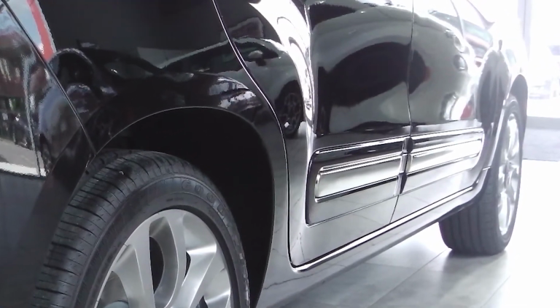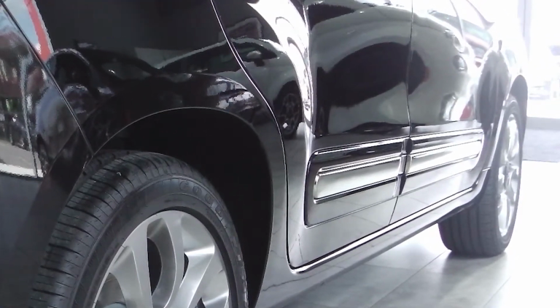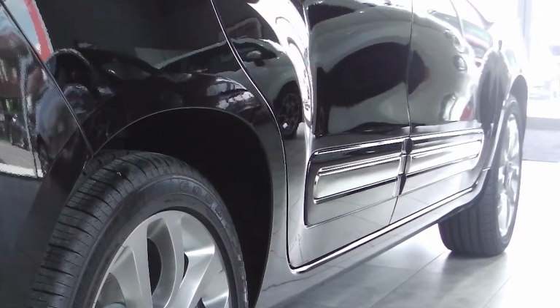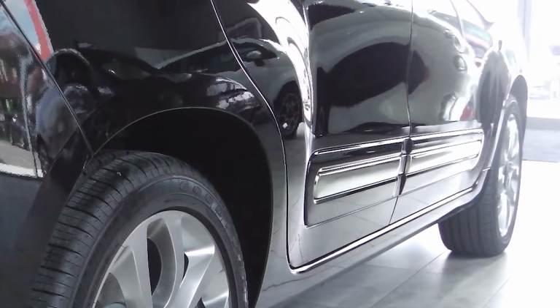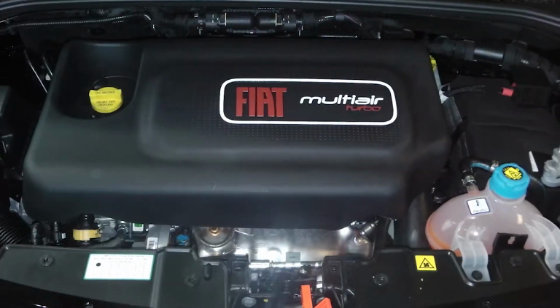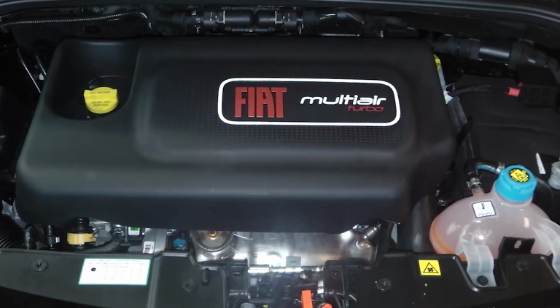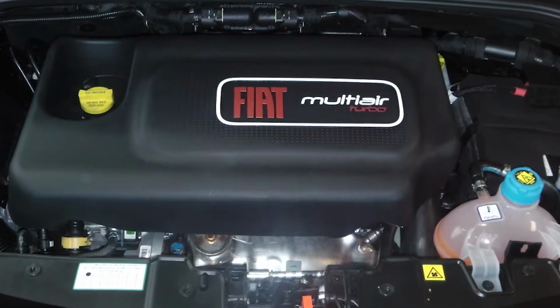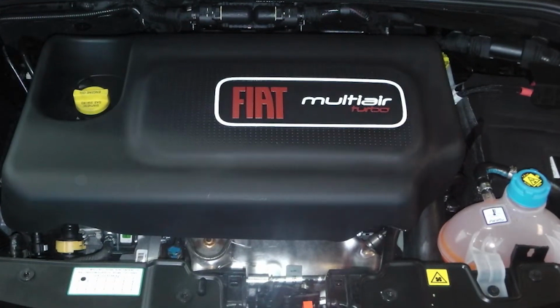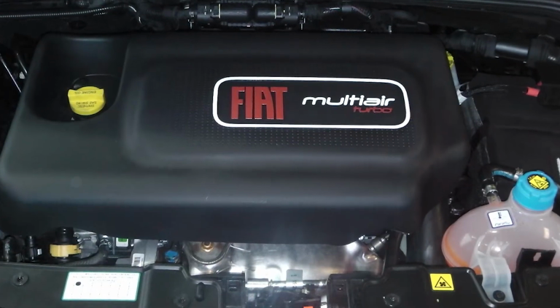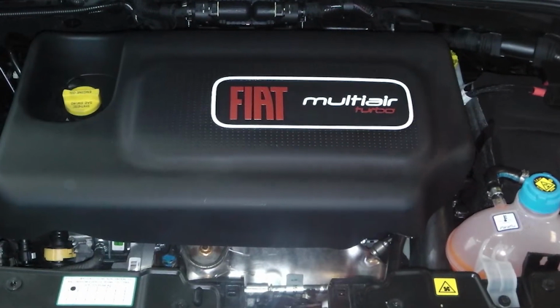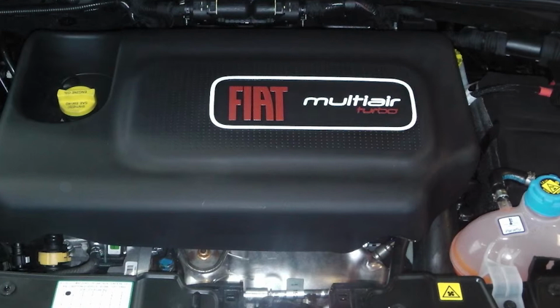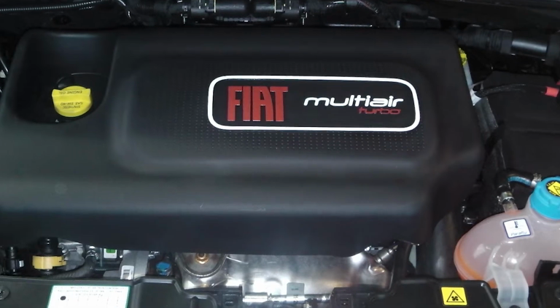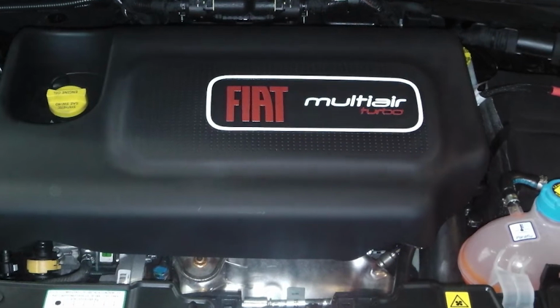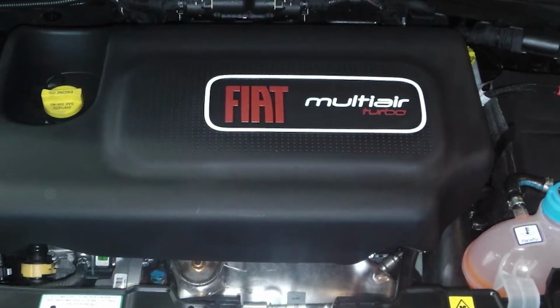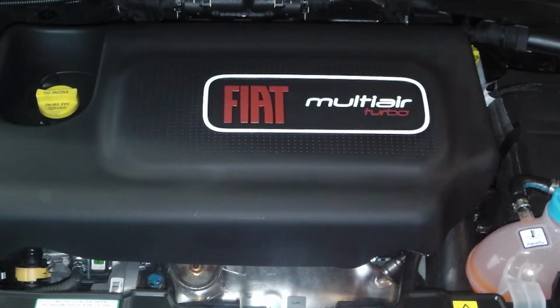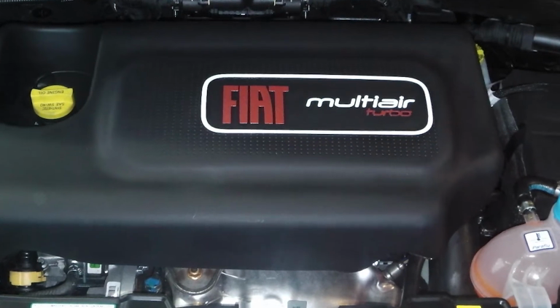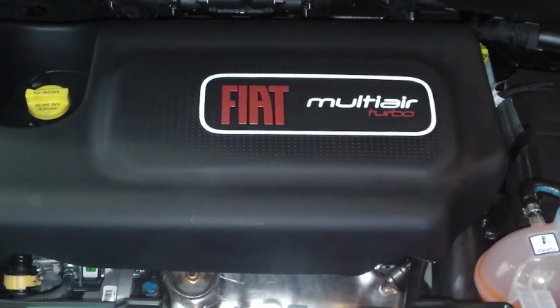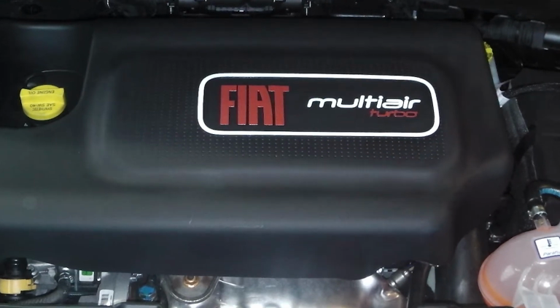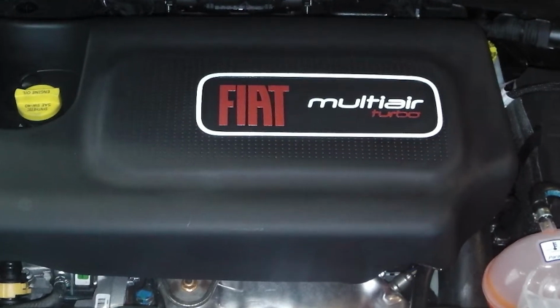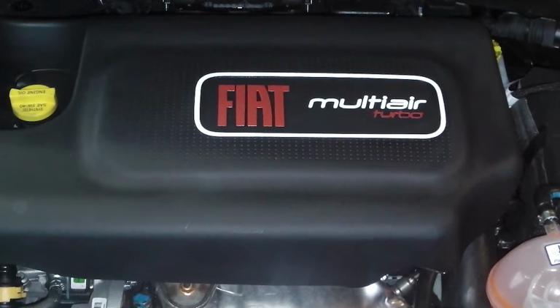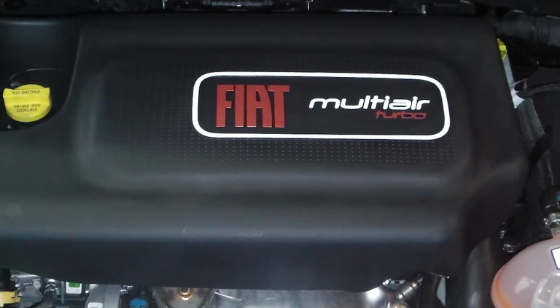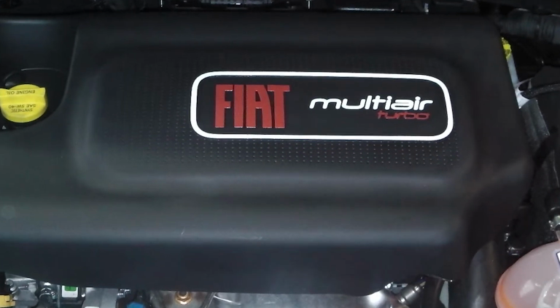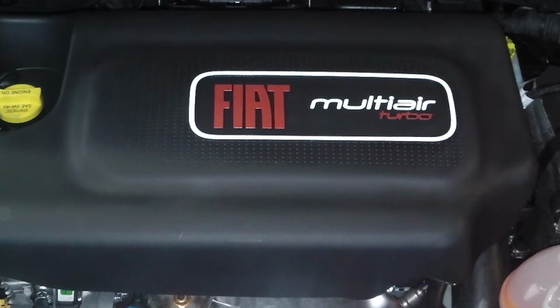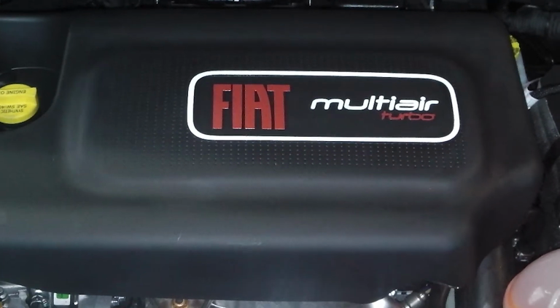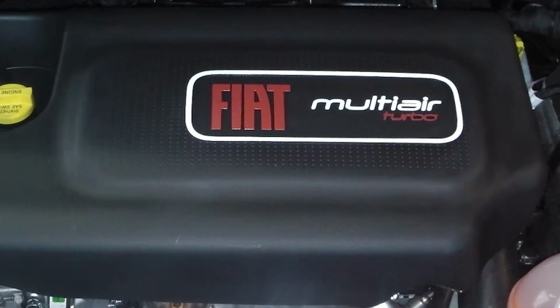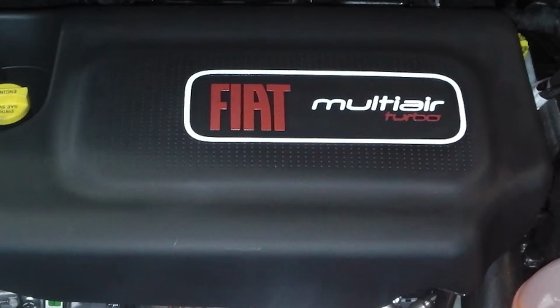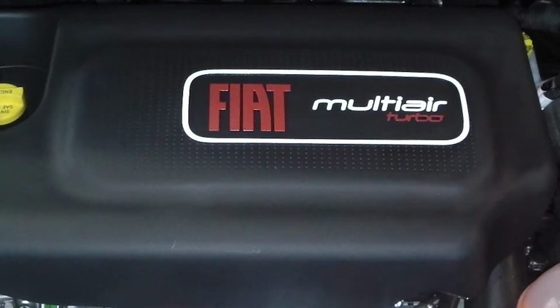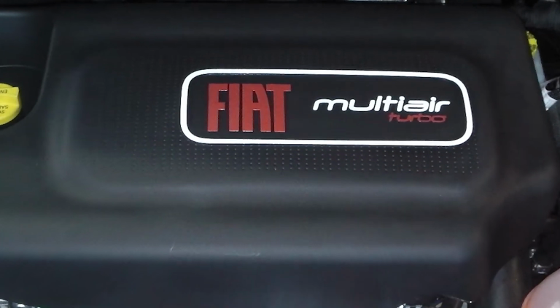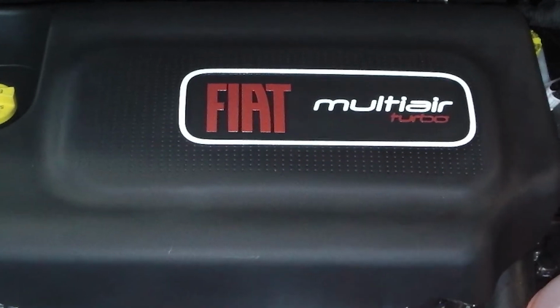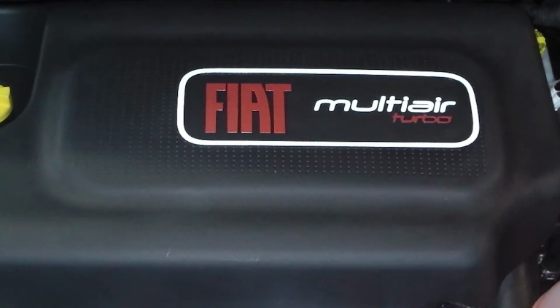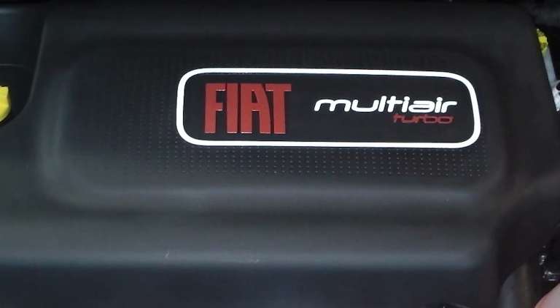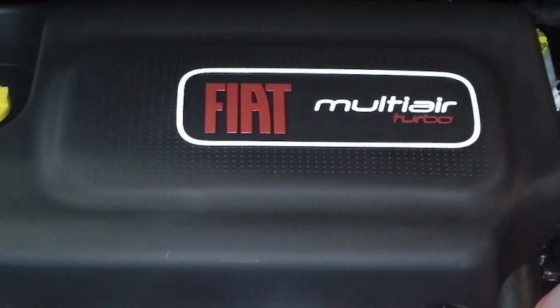It is powered by a 1.4-litre multi-air turbo engine, the same as the Fiat Abarth.